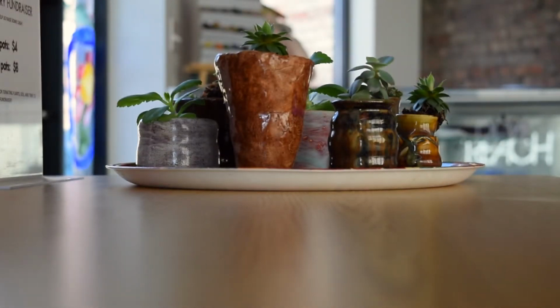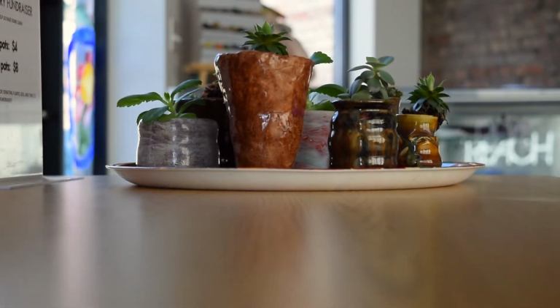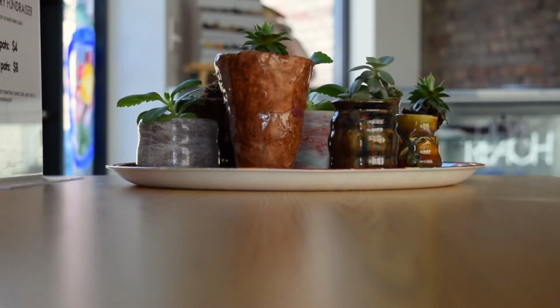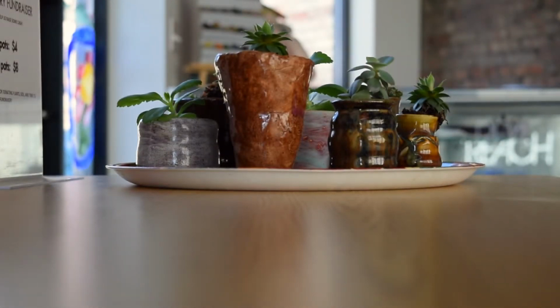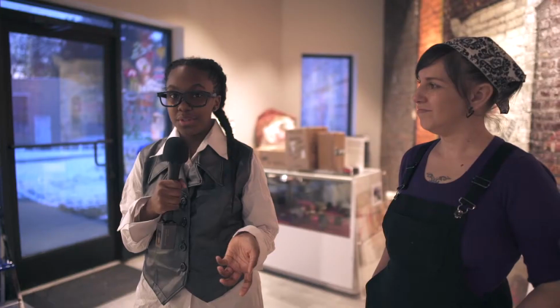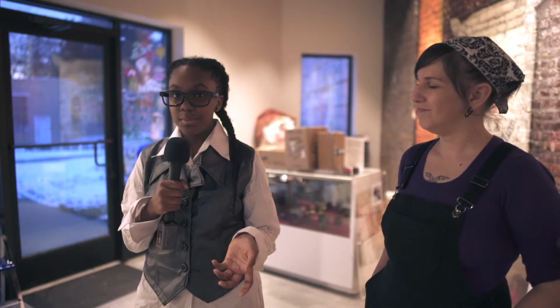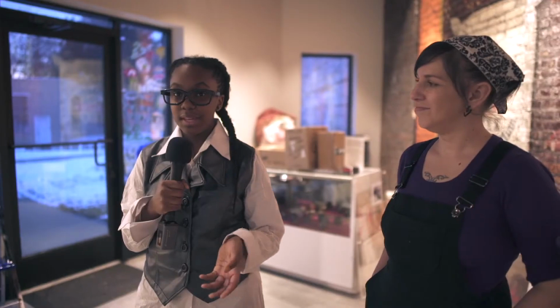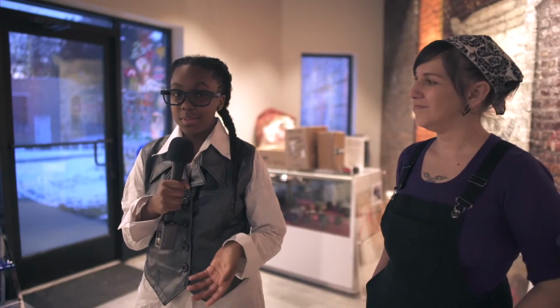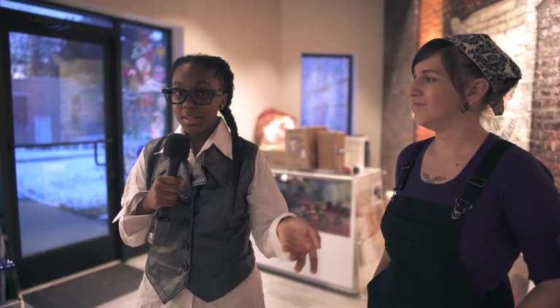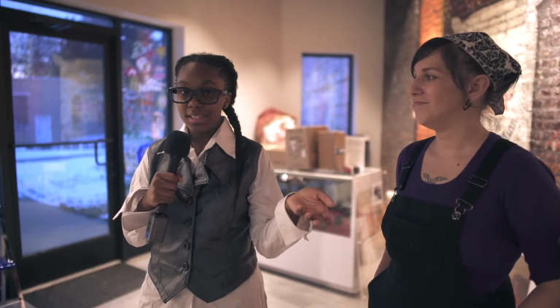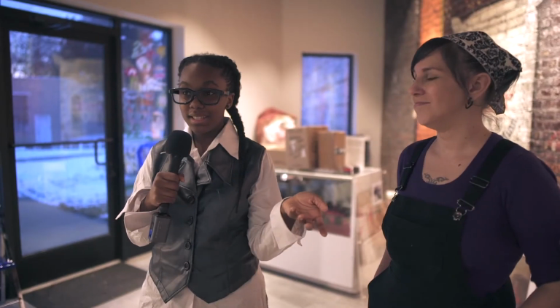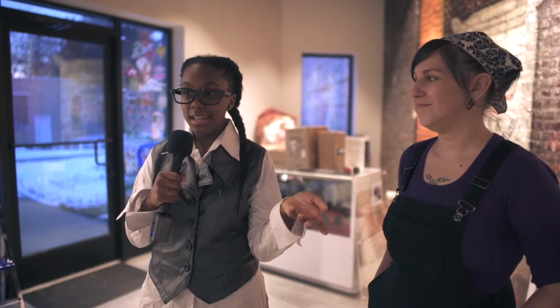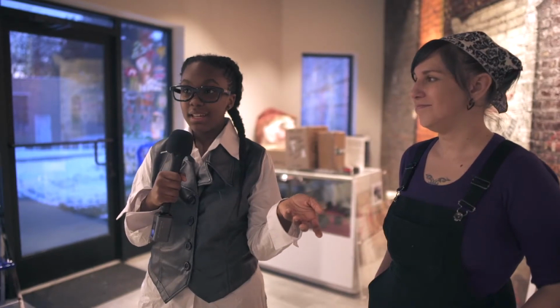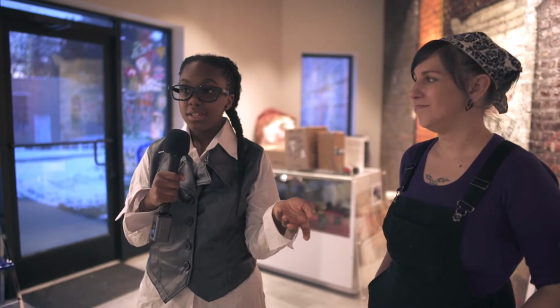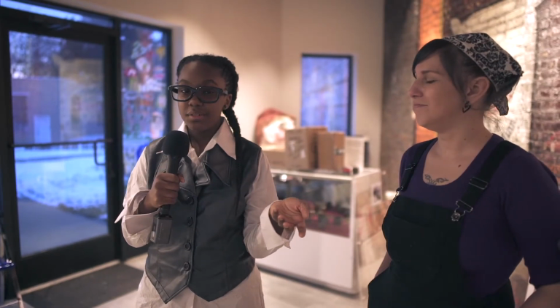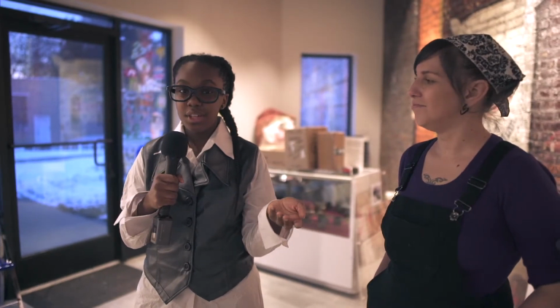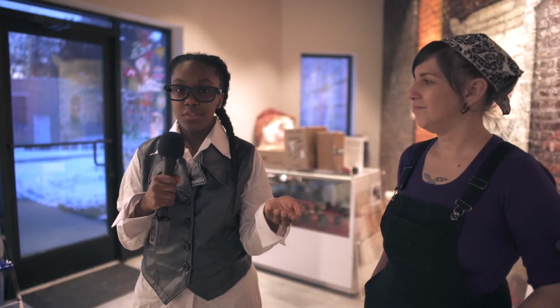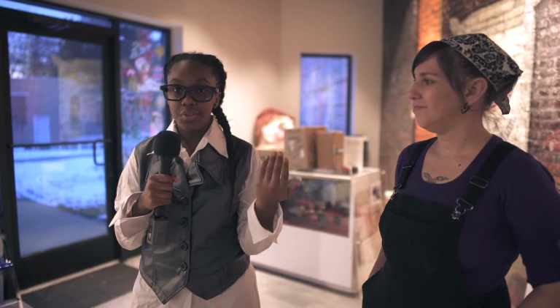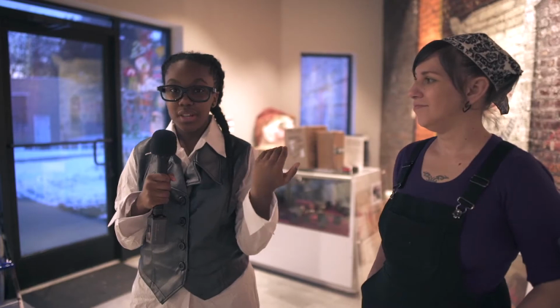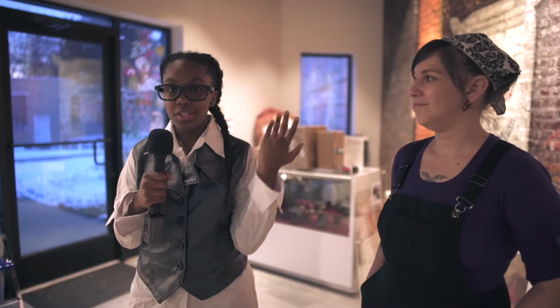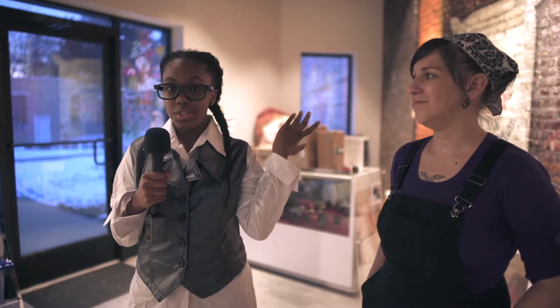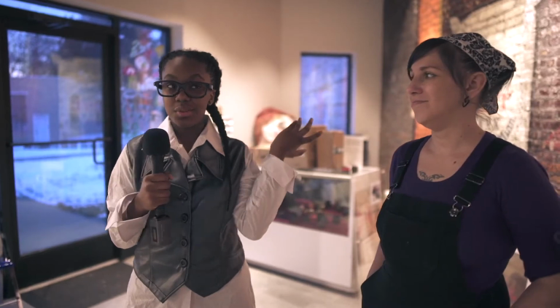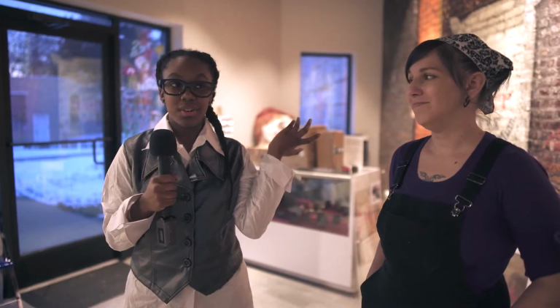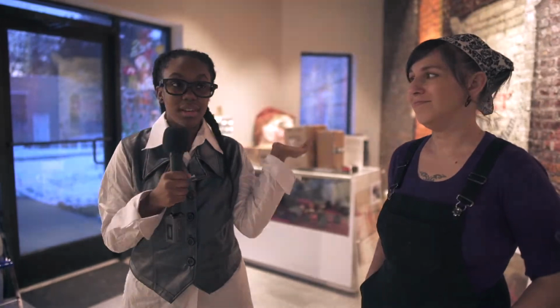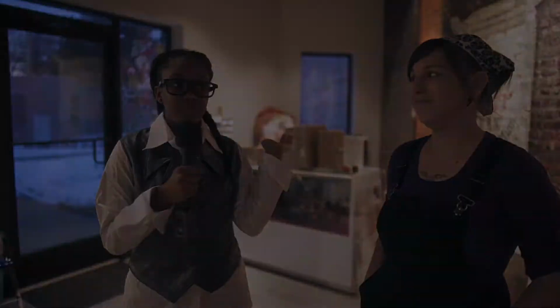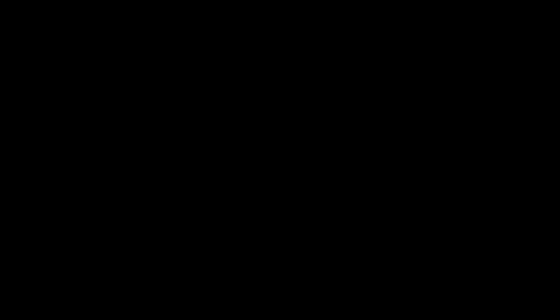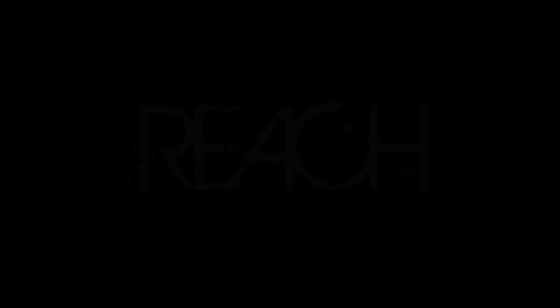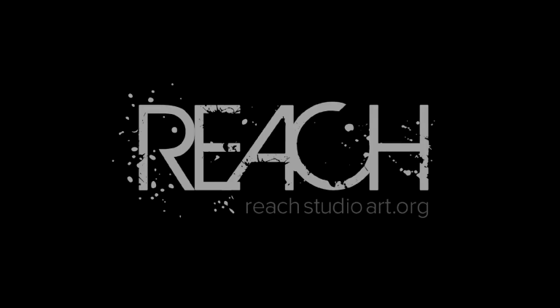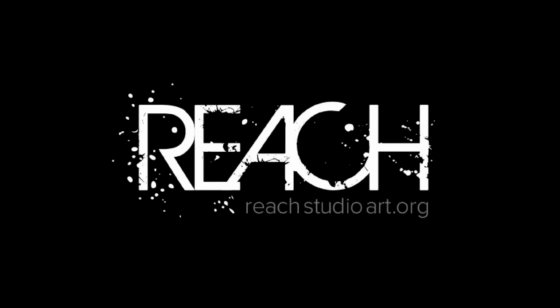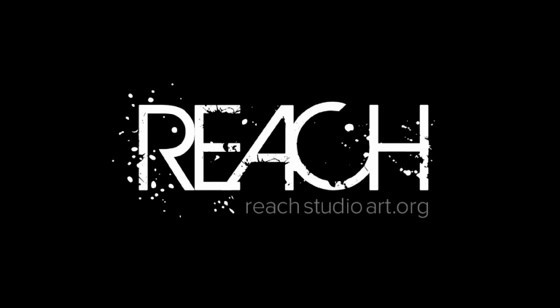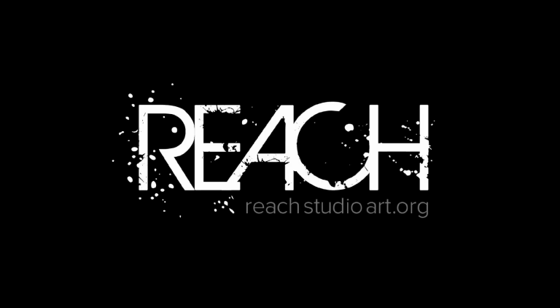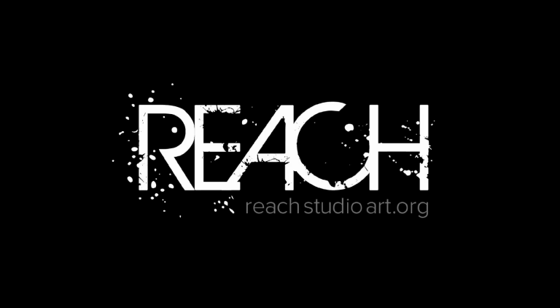This is what REACH used to be and this is what it is today. Thank you for joining us on this tour and feel free to come join us.